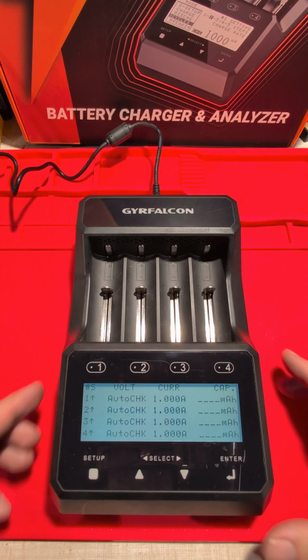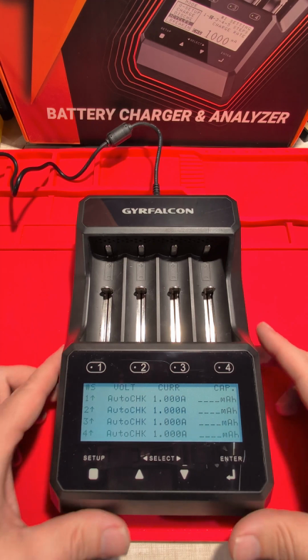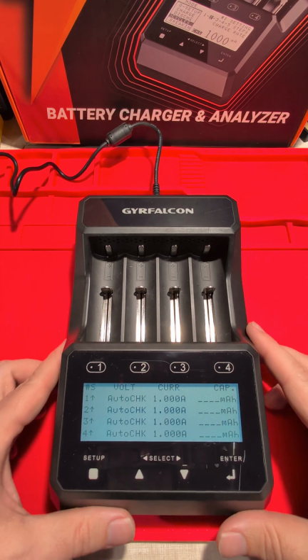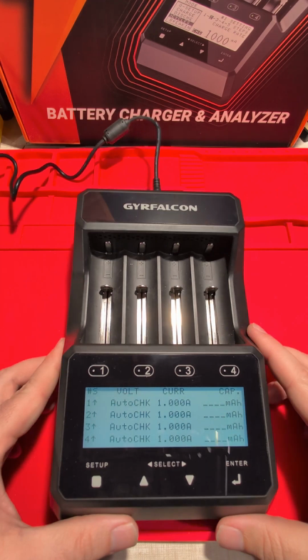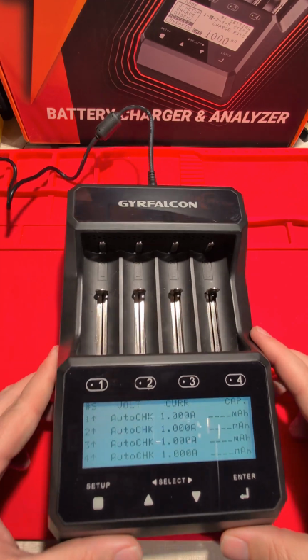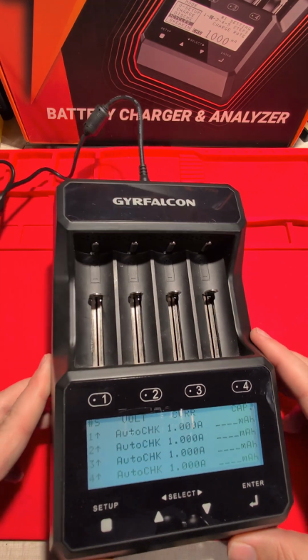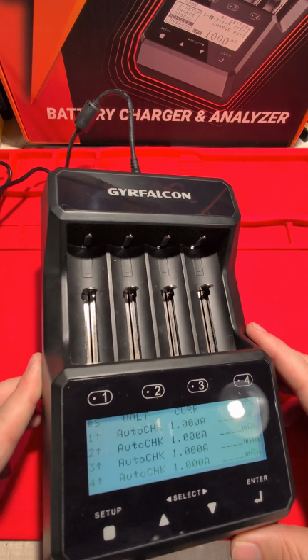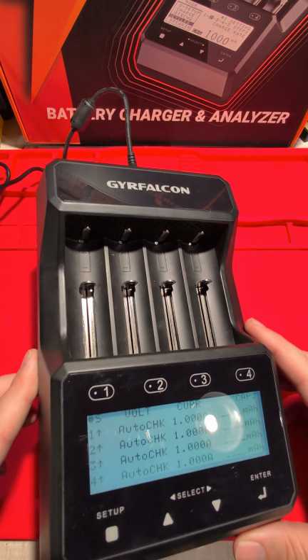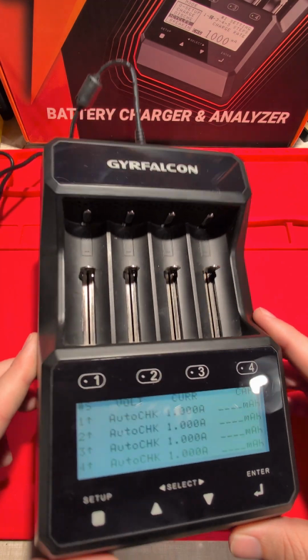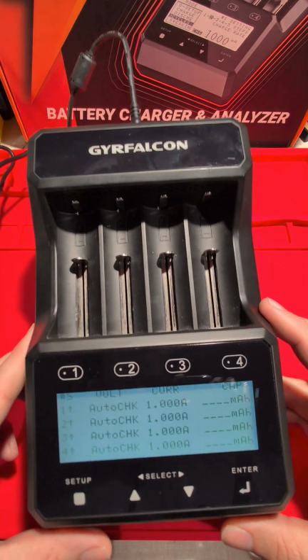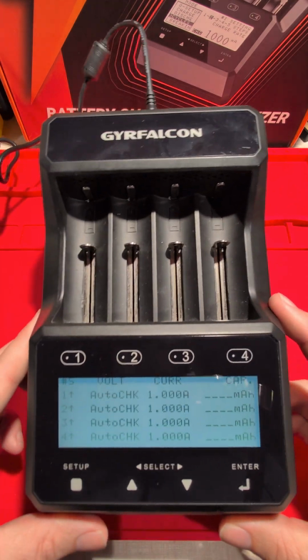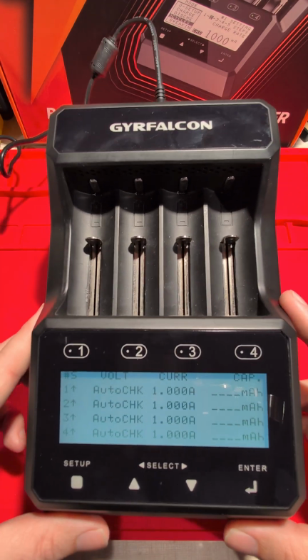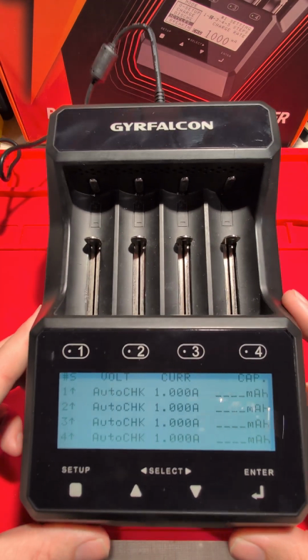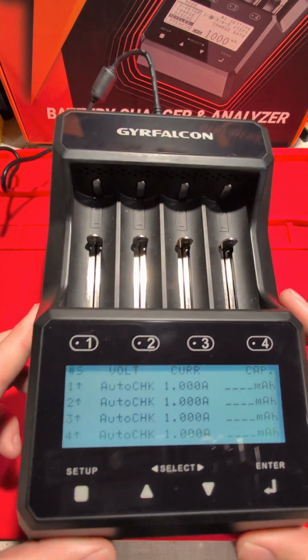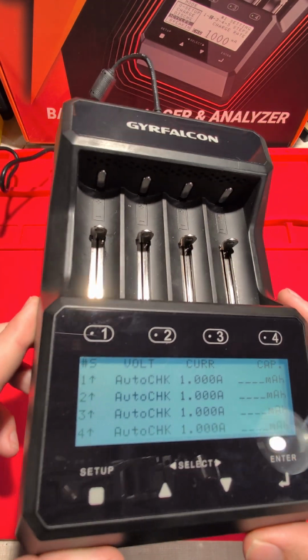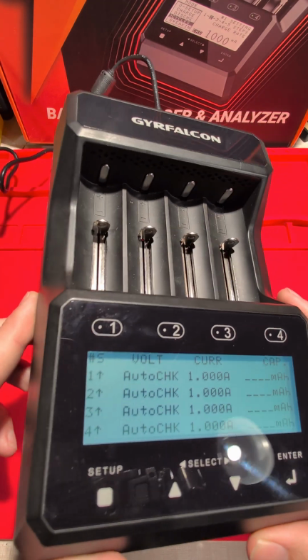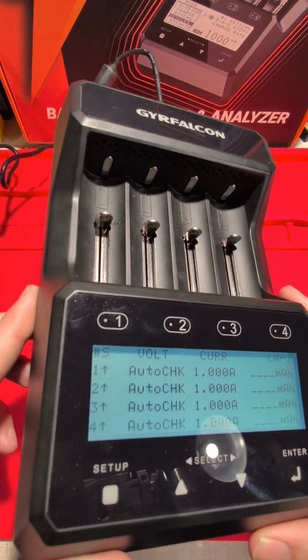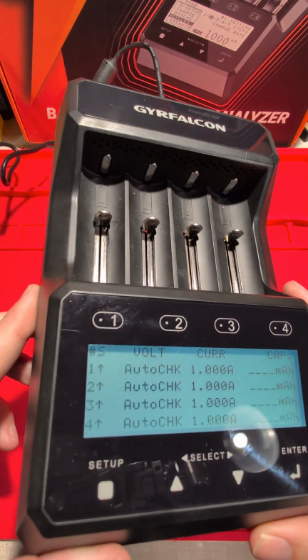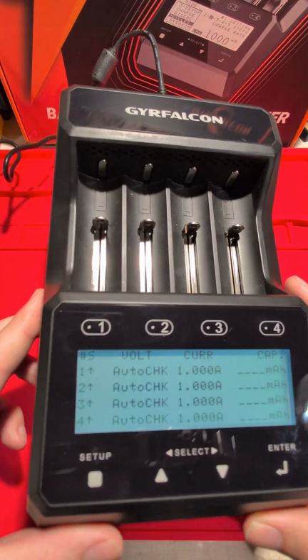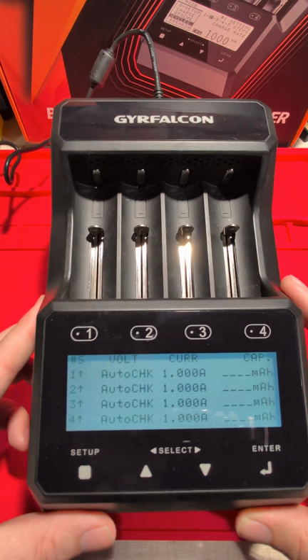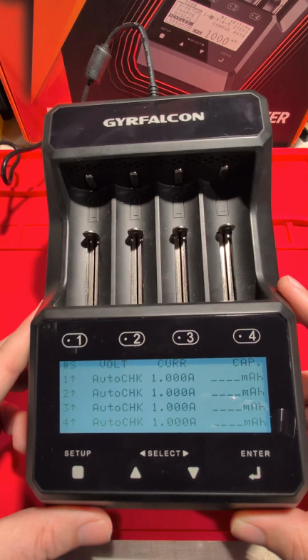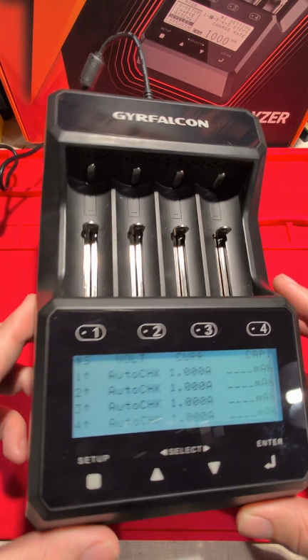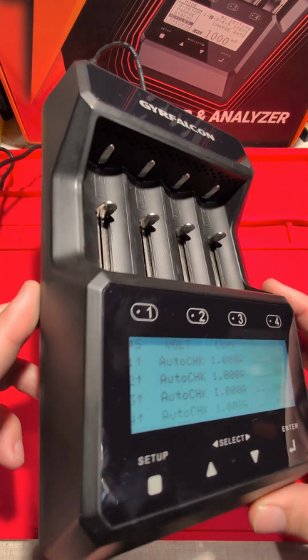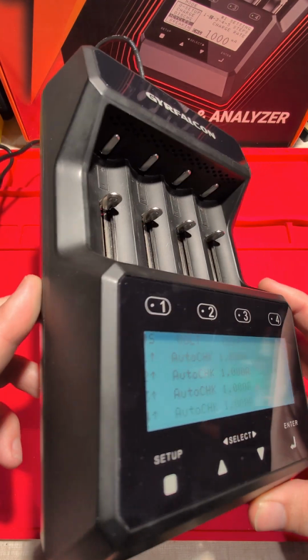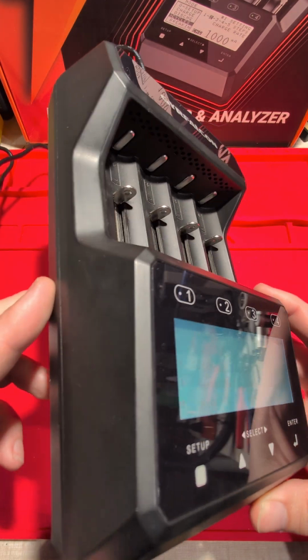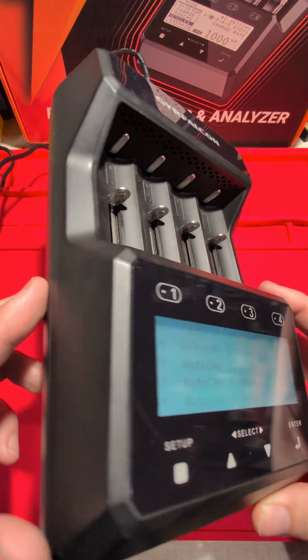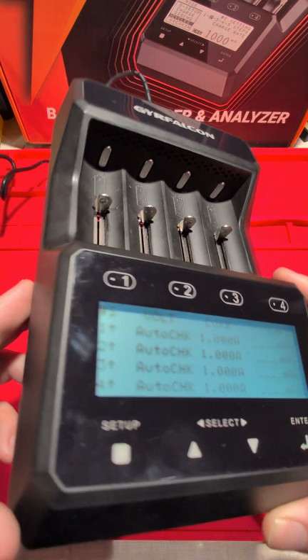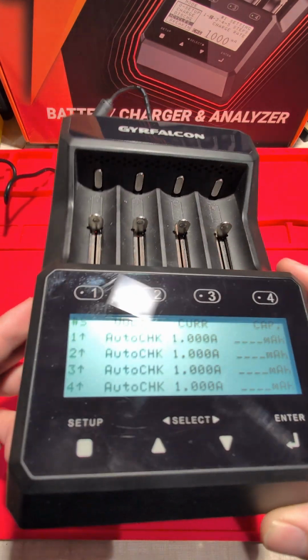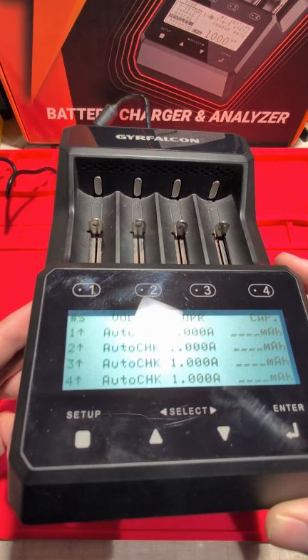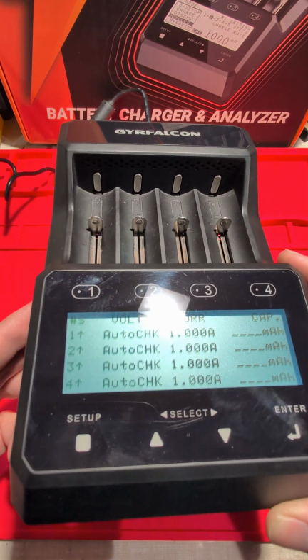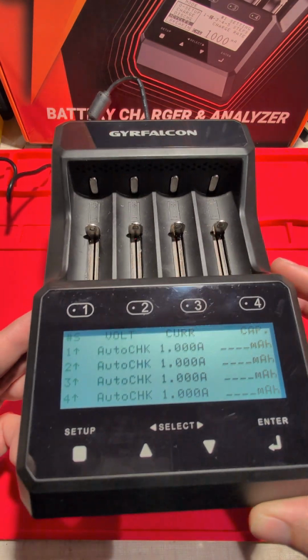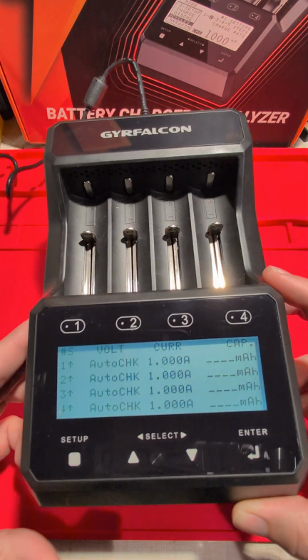This is one of the most advanced battery charger and analyzers that I've used. It's the Geofalcon S8000 by ANOVA.